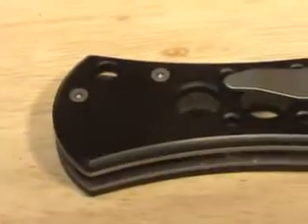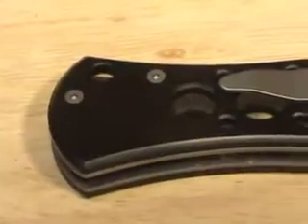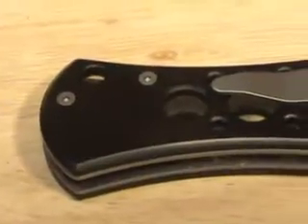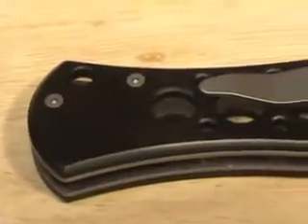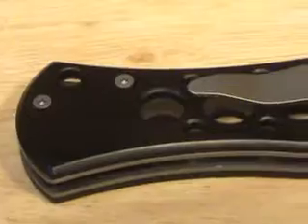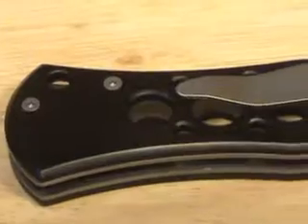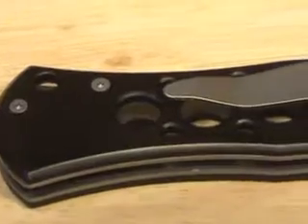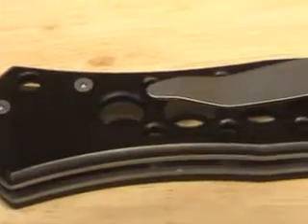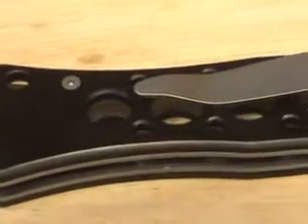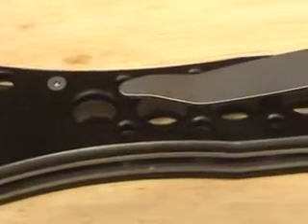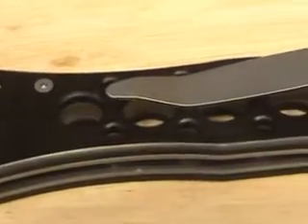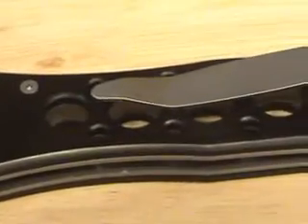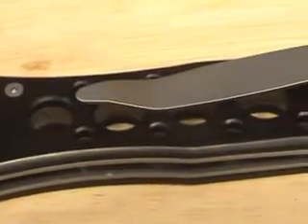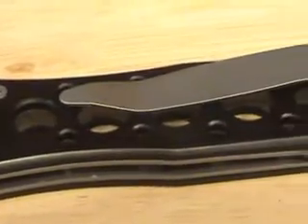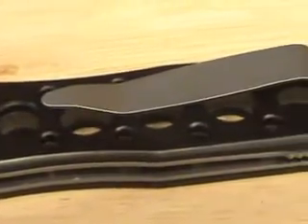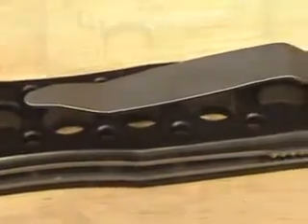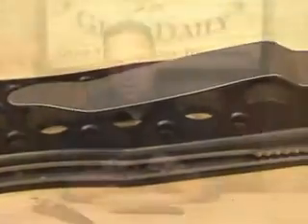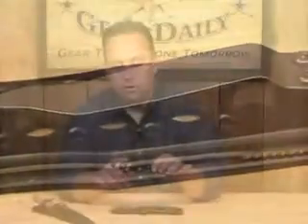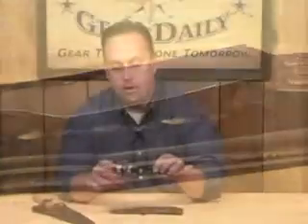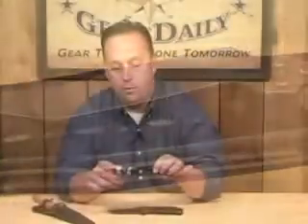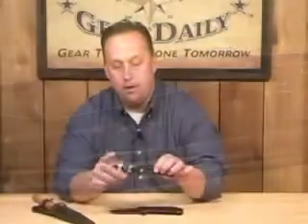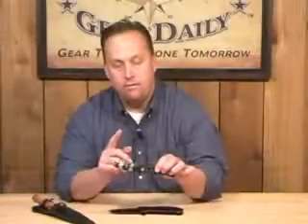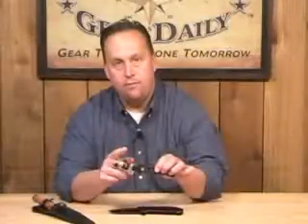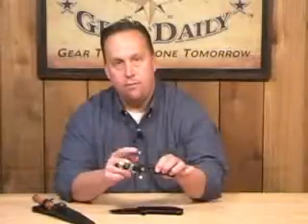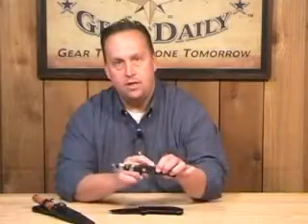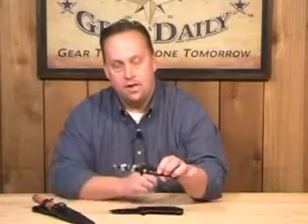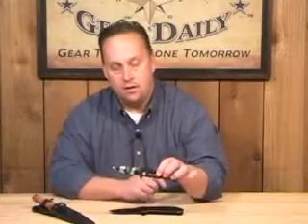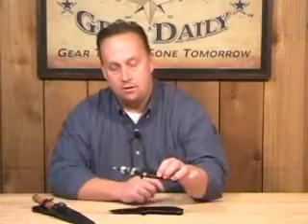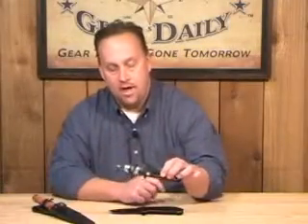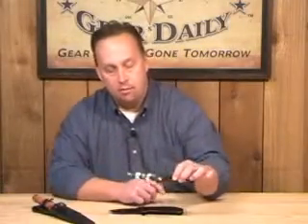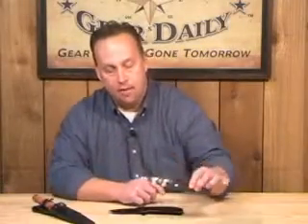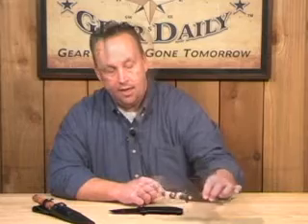It does have a stainless steel clip — a very nice knife, drop point, 440 stainless steel camo blade.